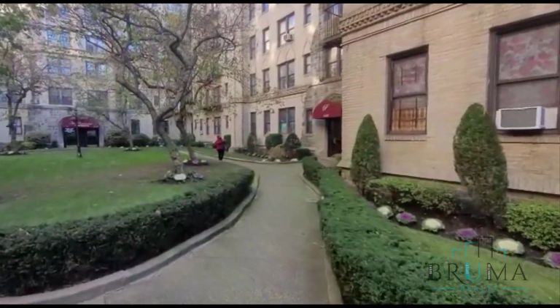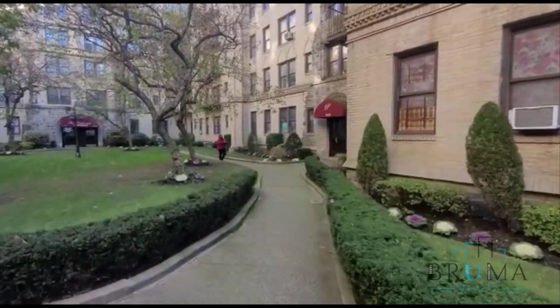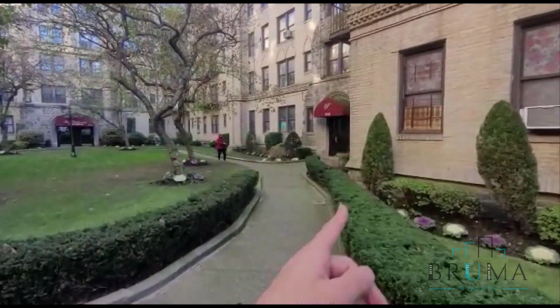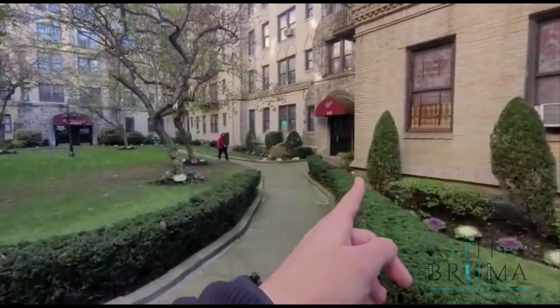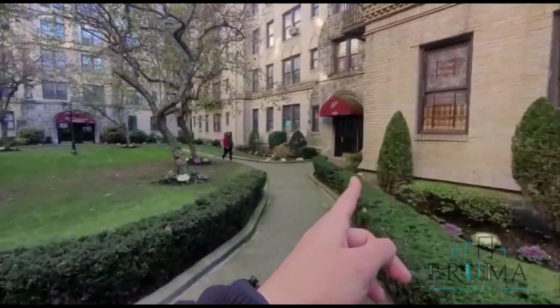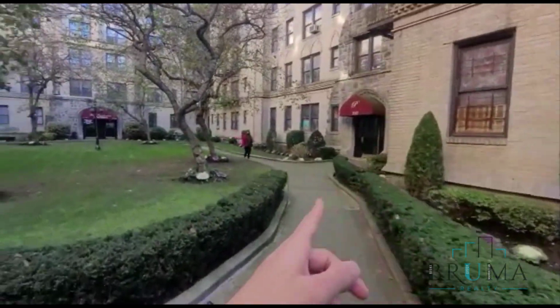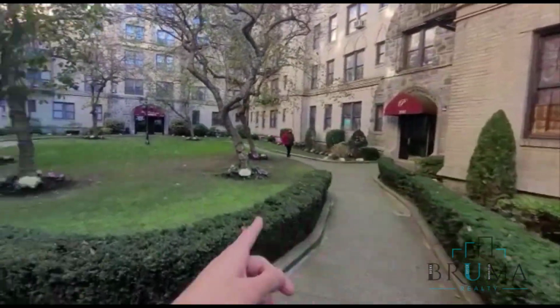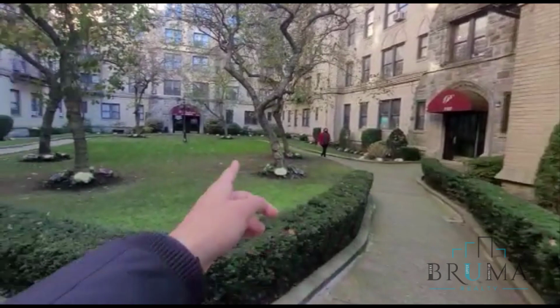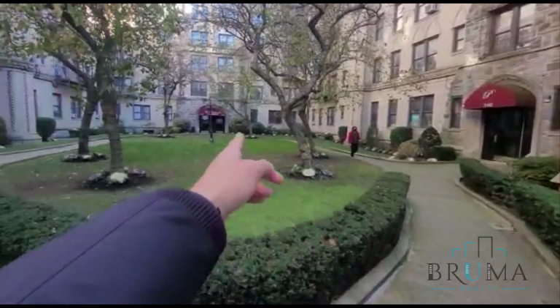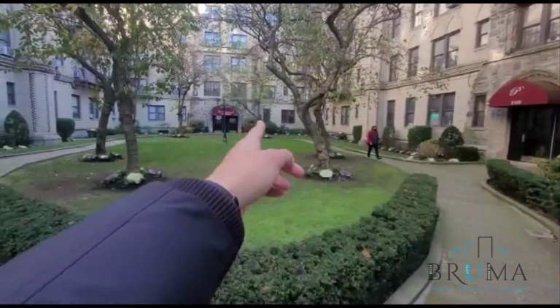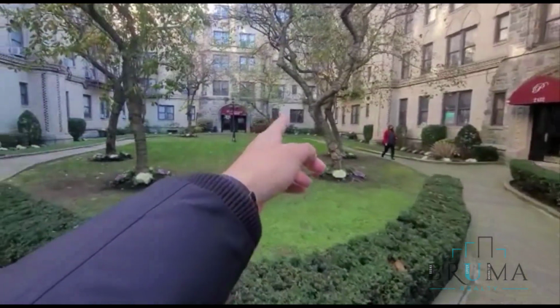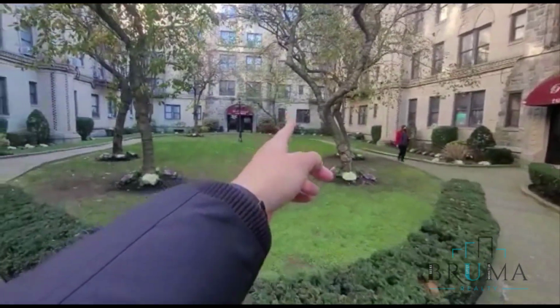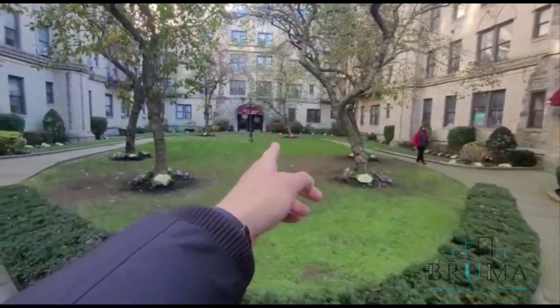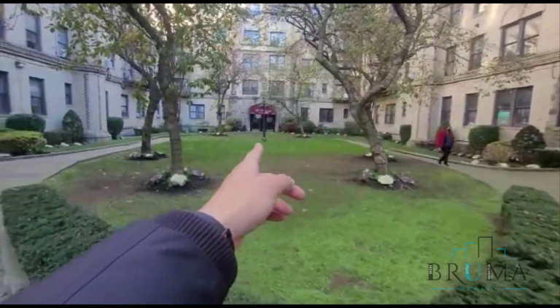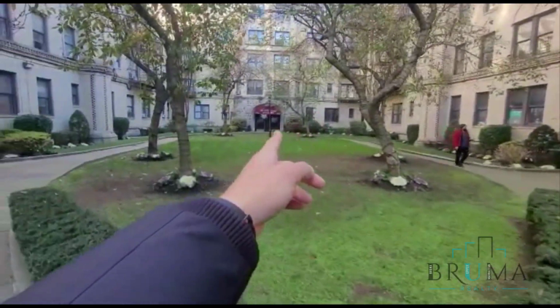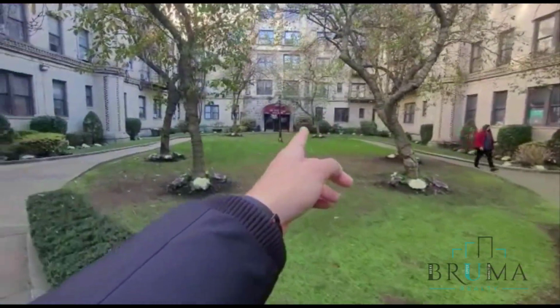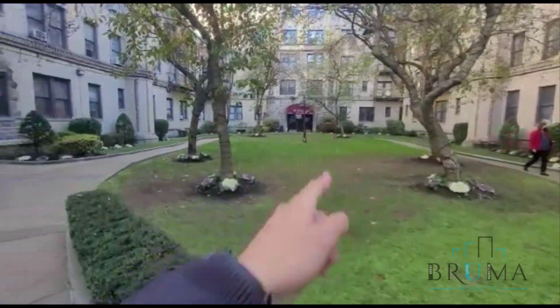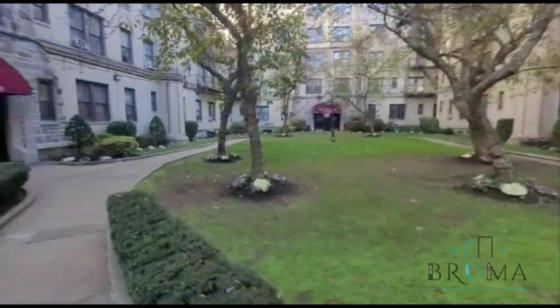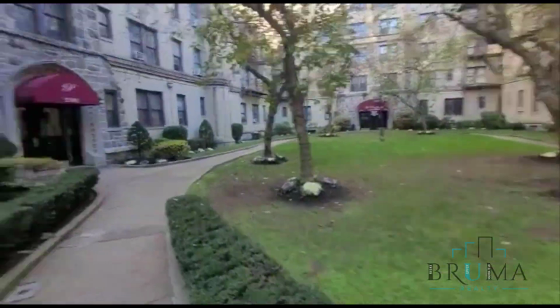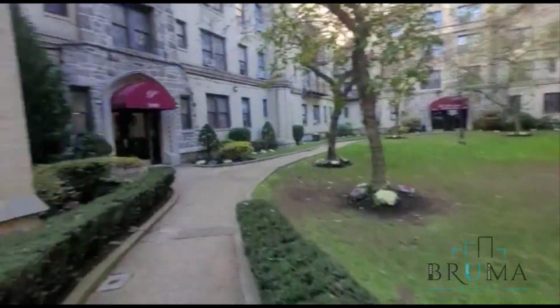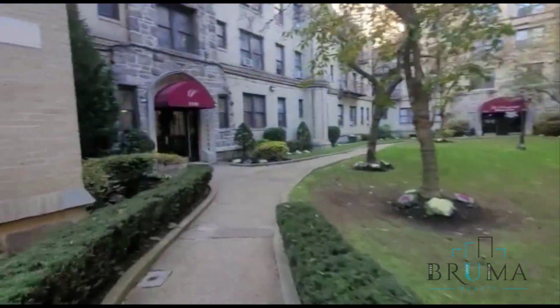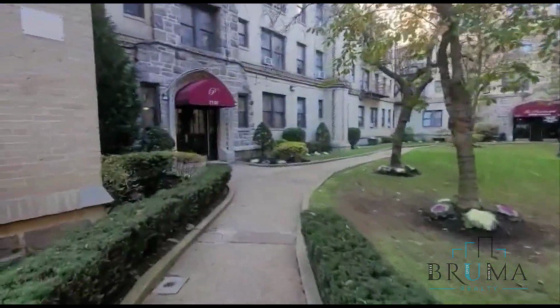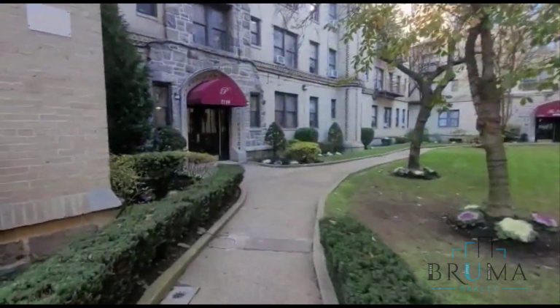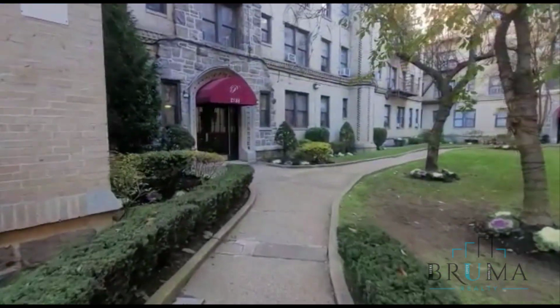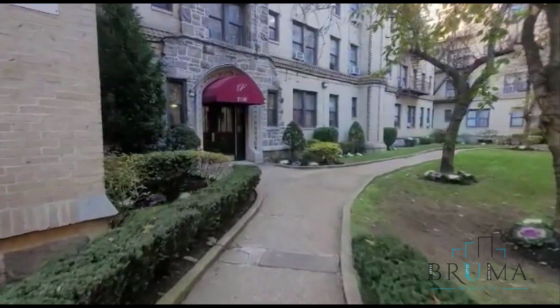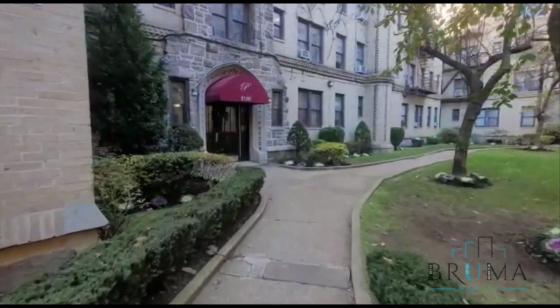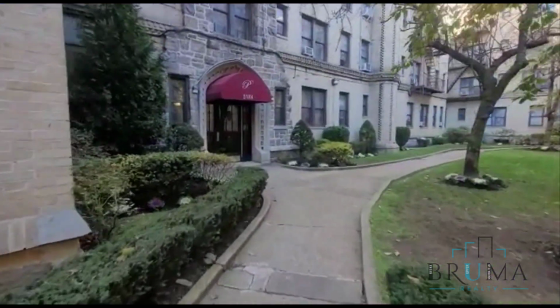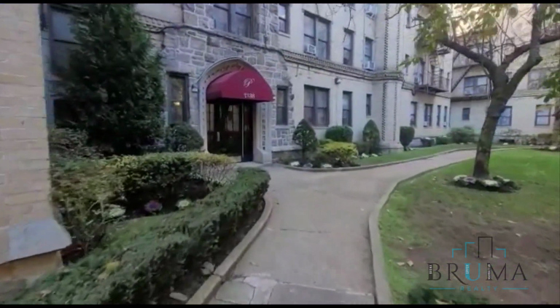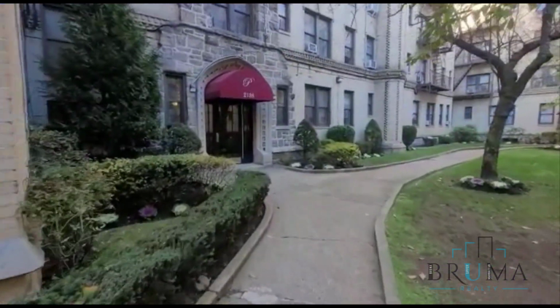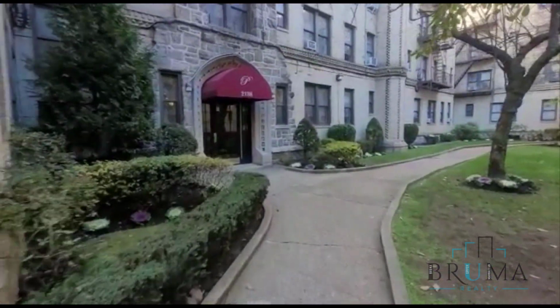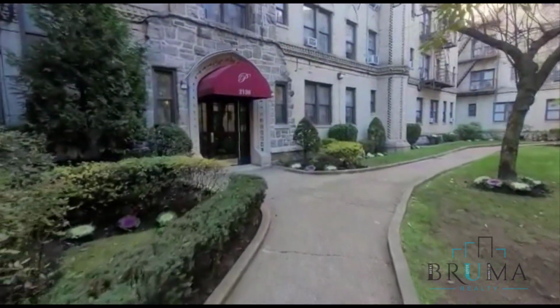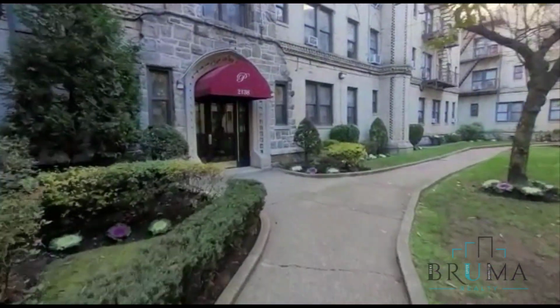We're going to have 32 over there, 34, 36 over there, and 38 over here.